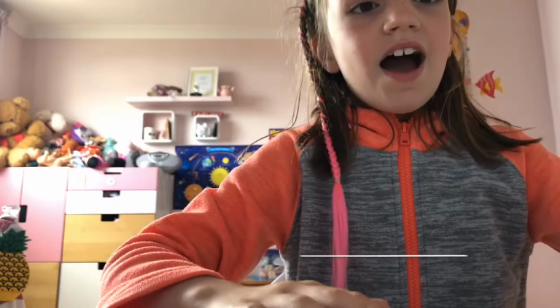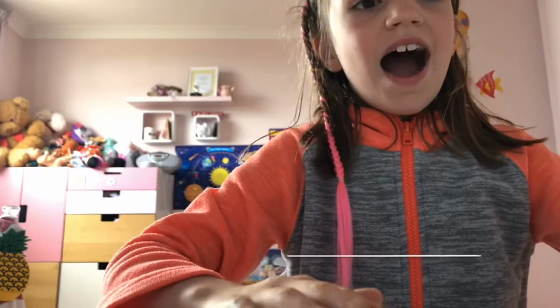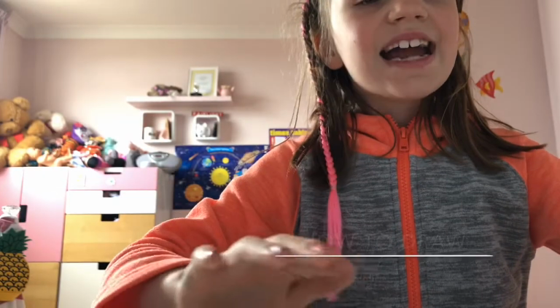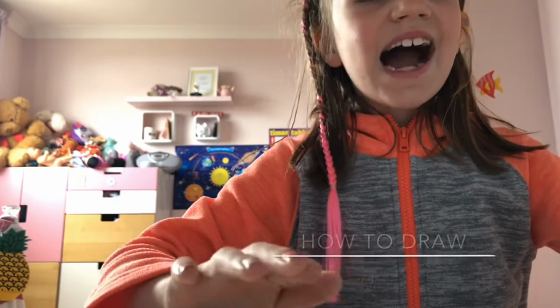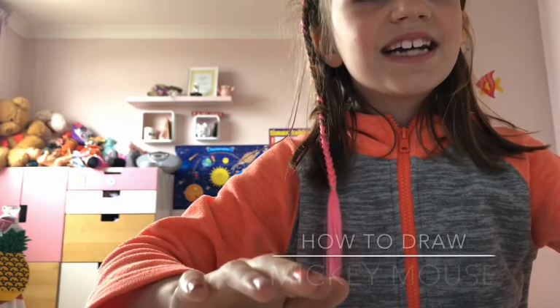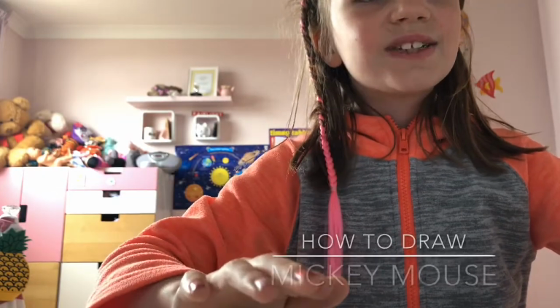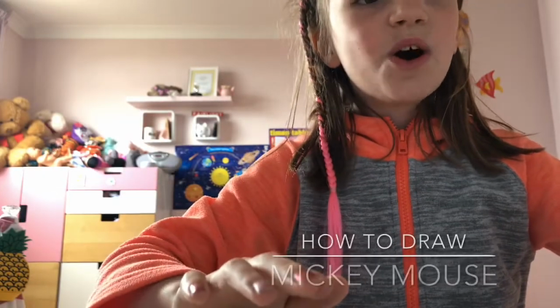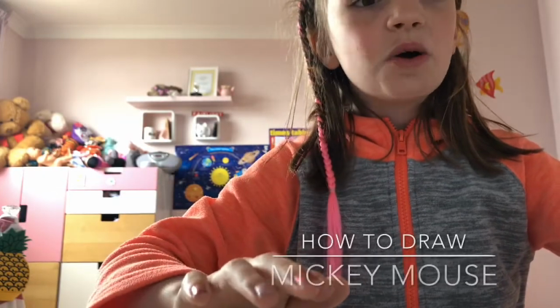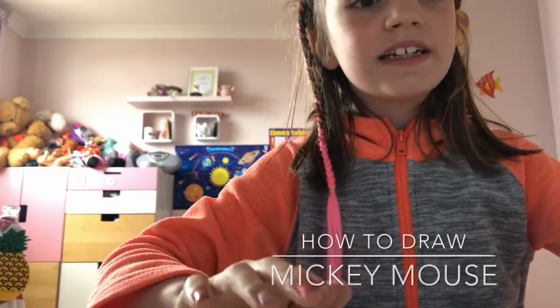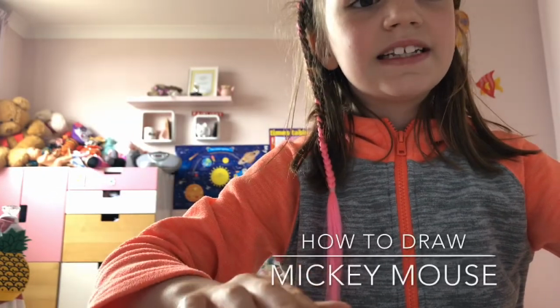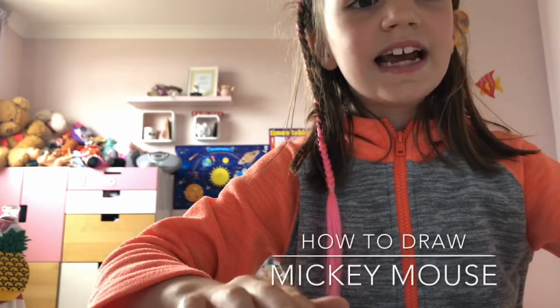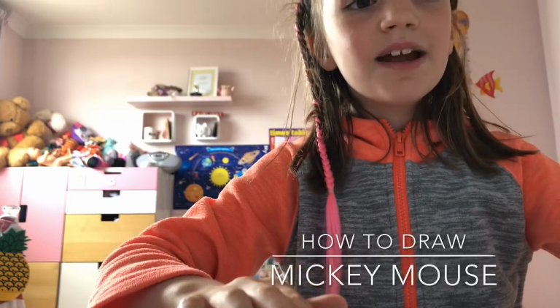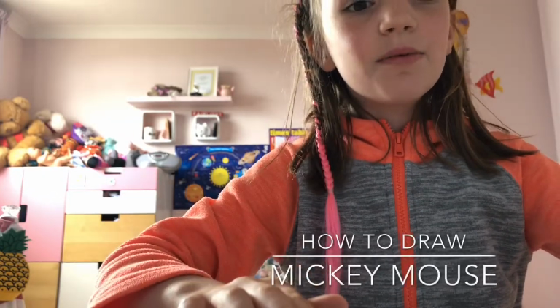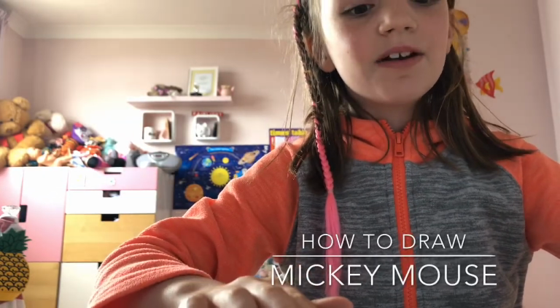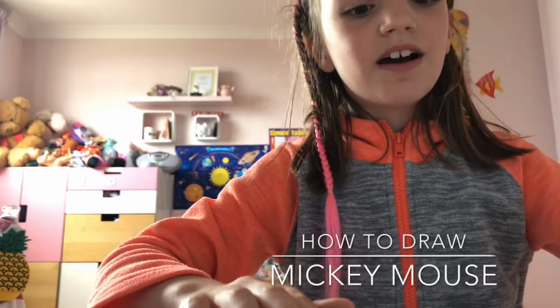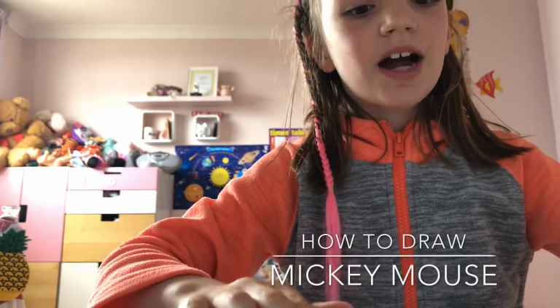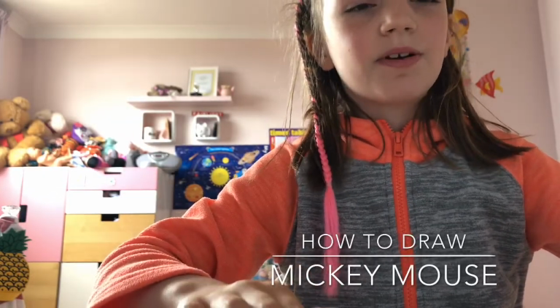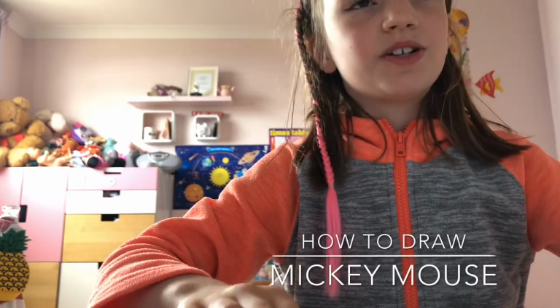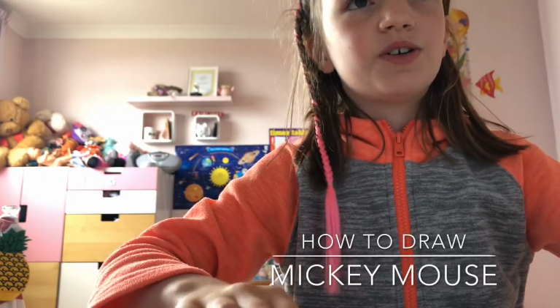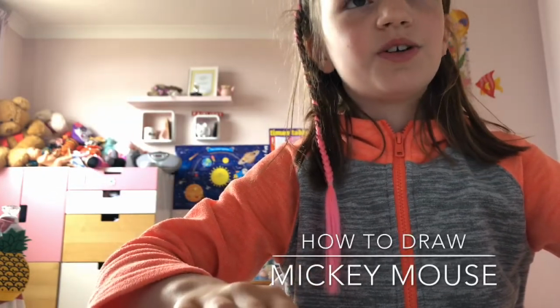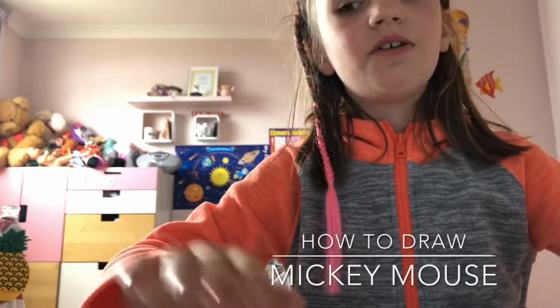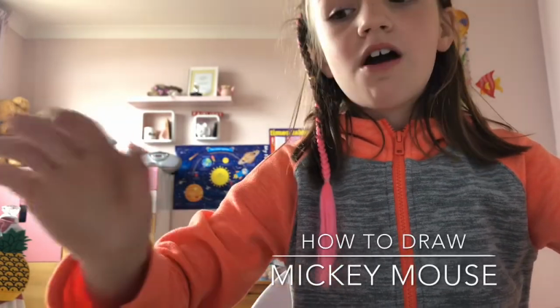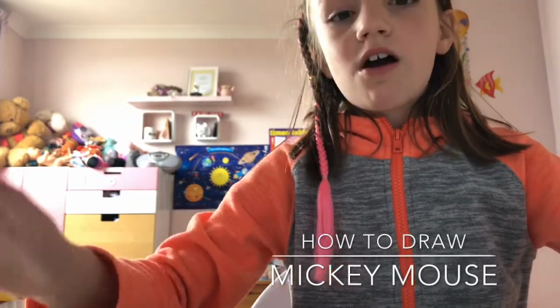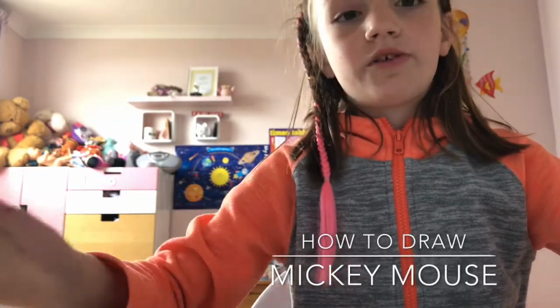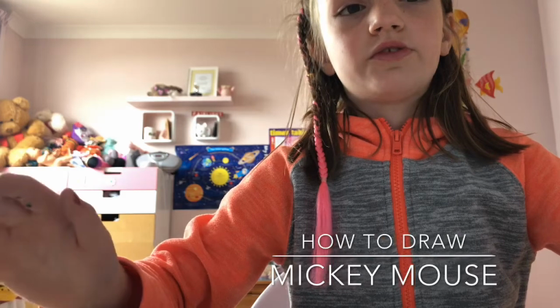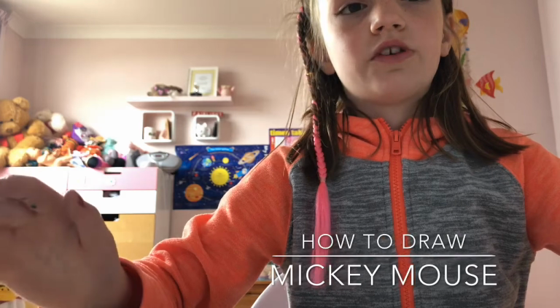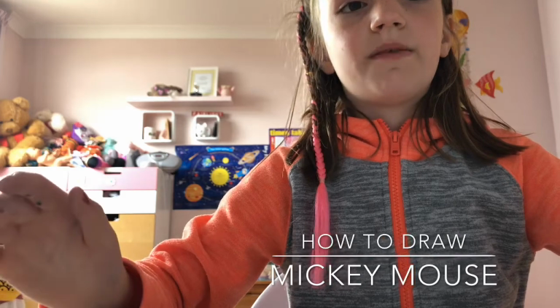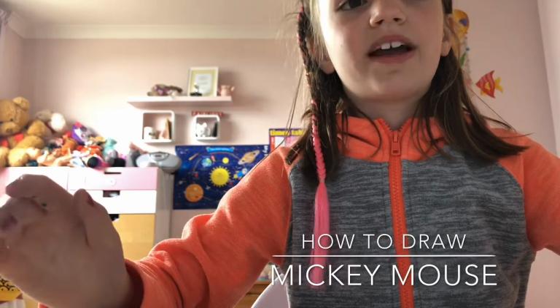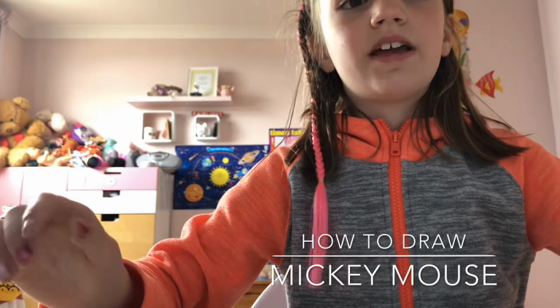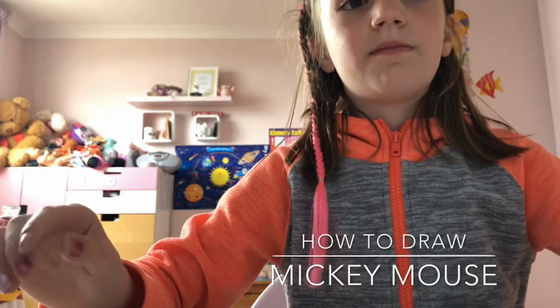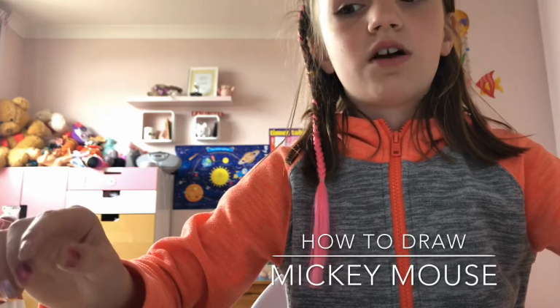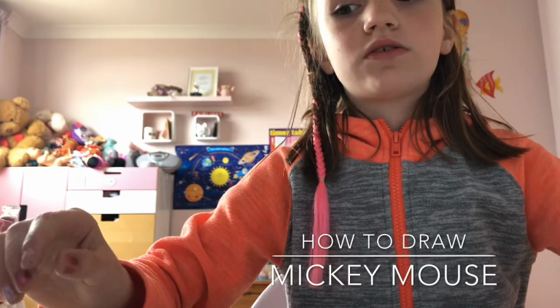Hi guys! So today I'm going to show you how to draw a Mickey Mouse.